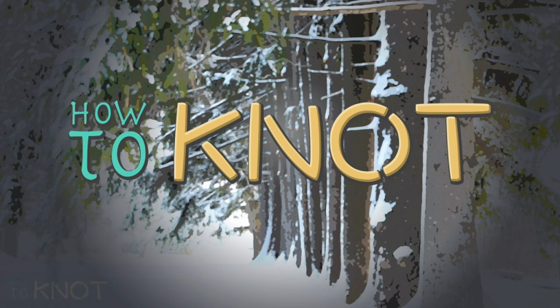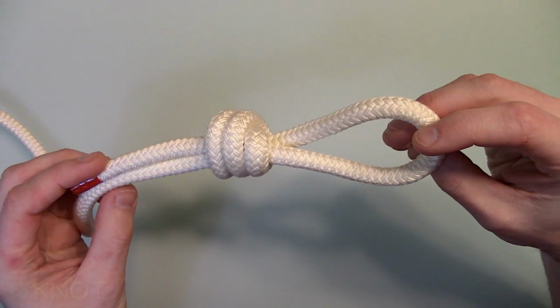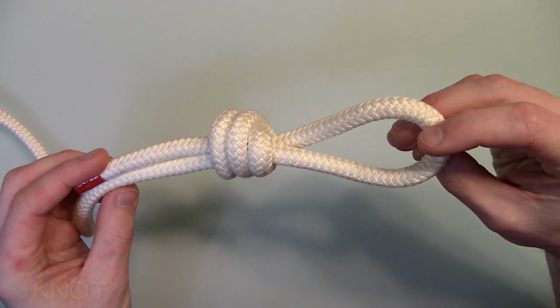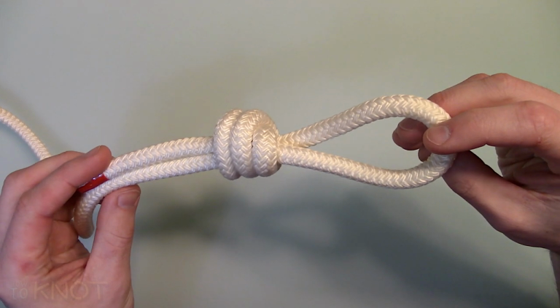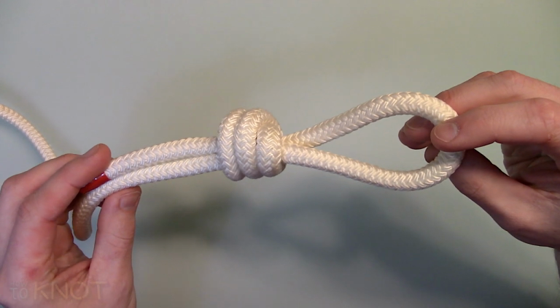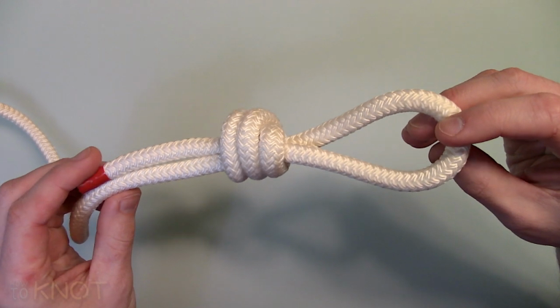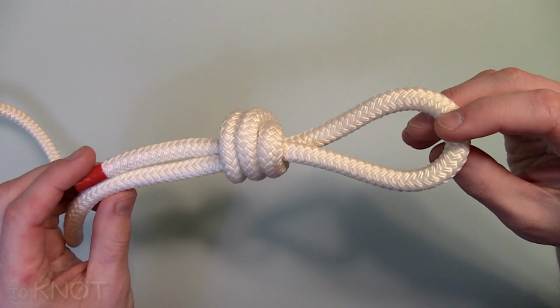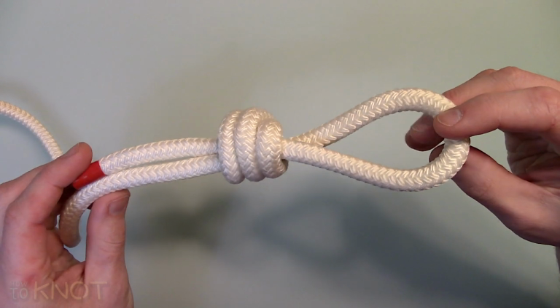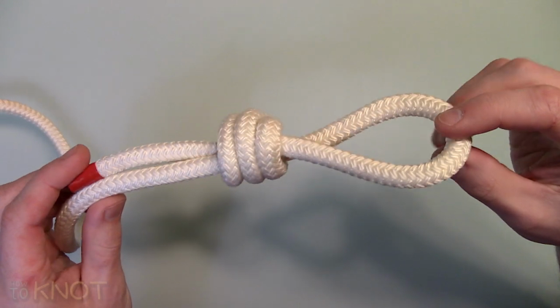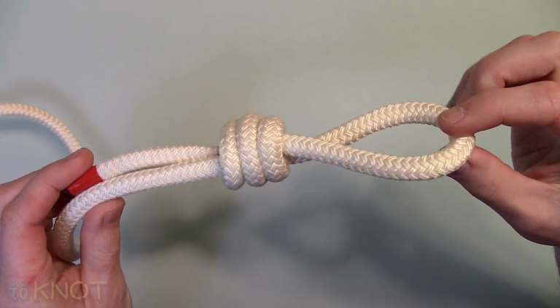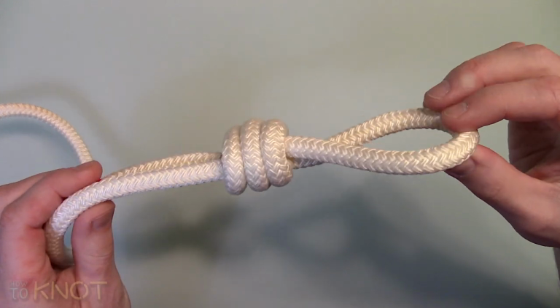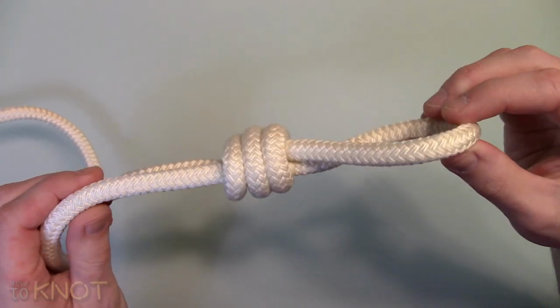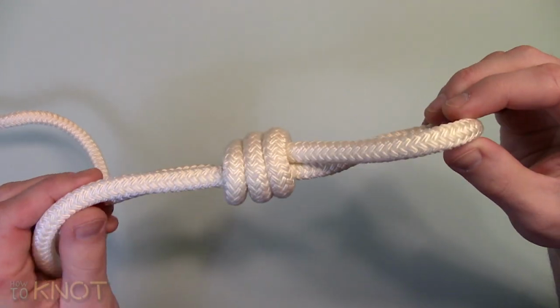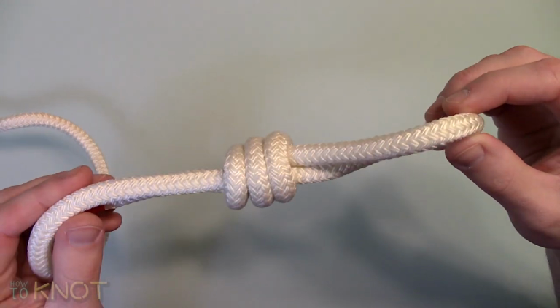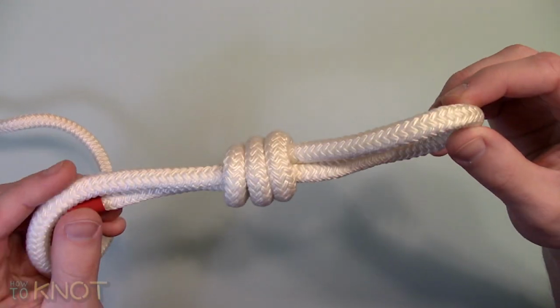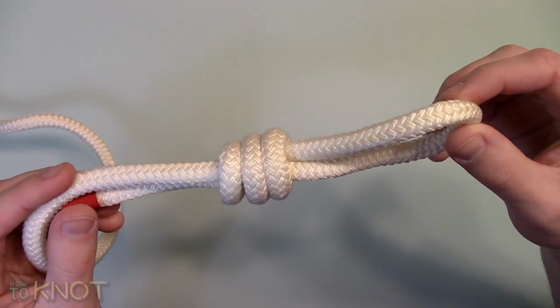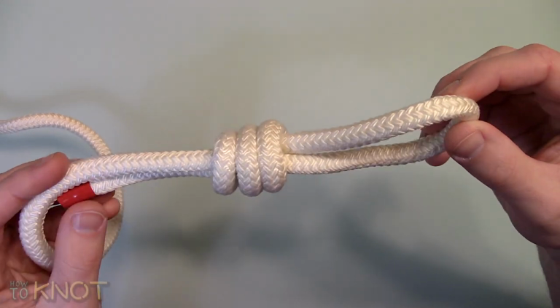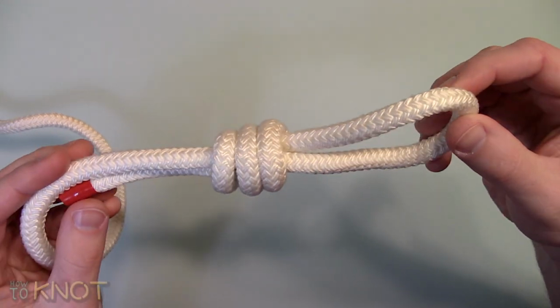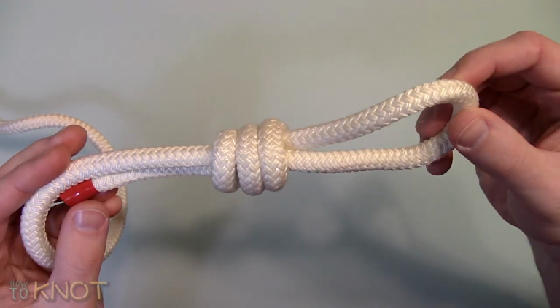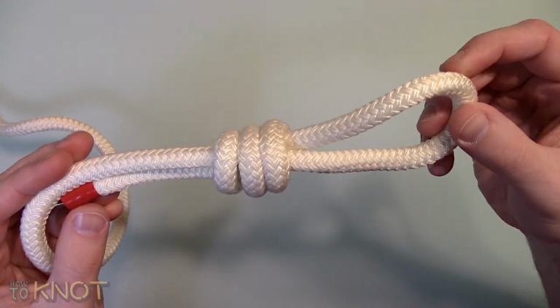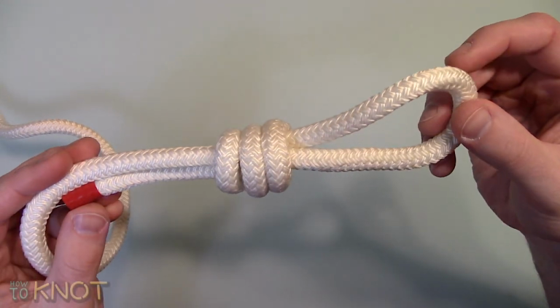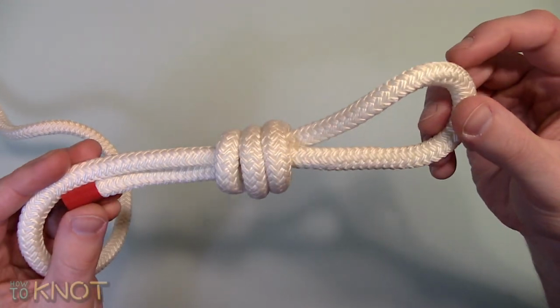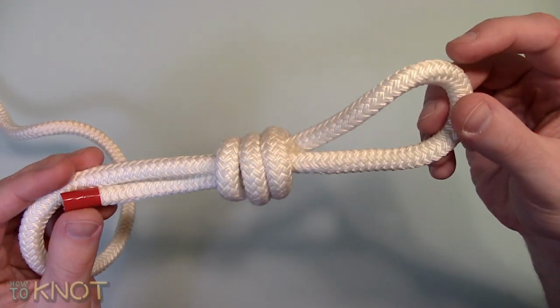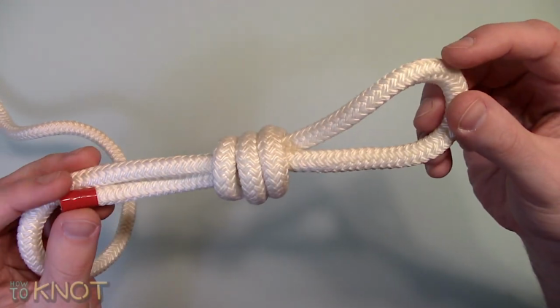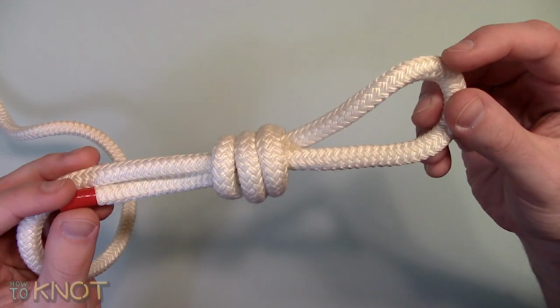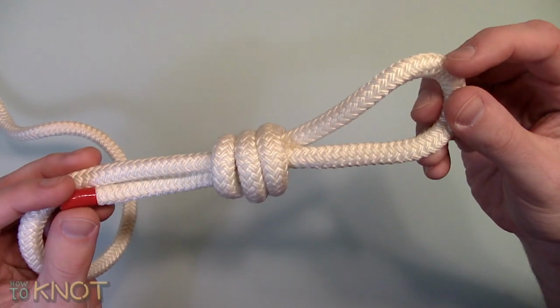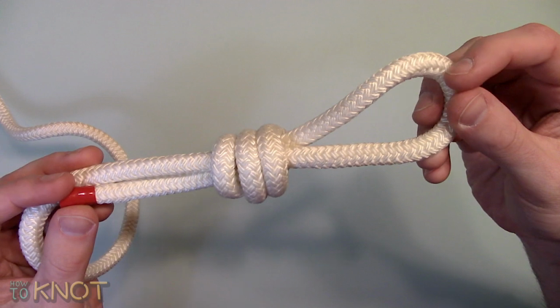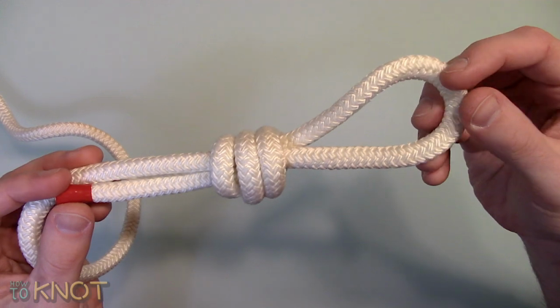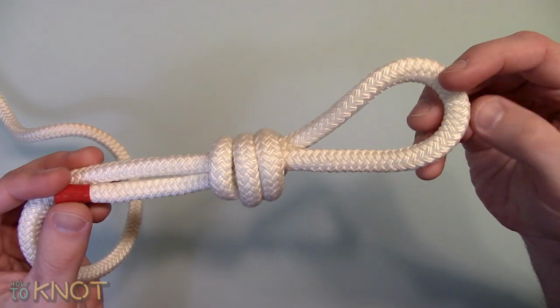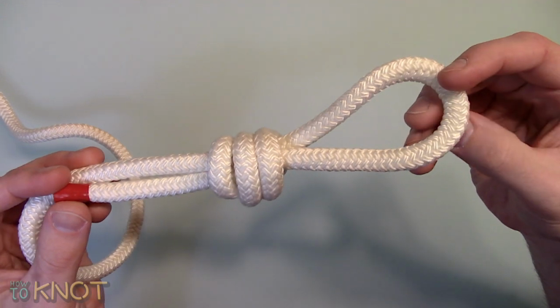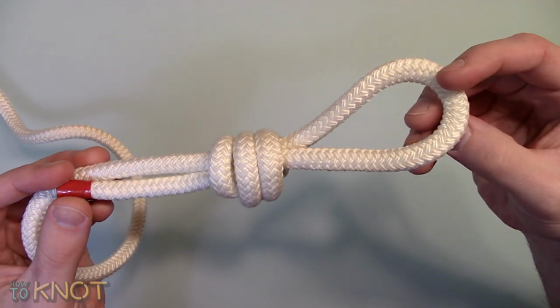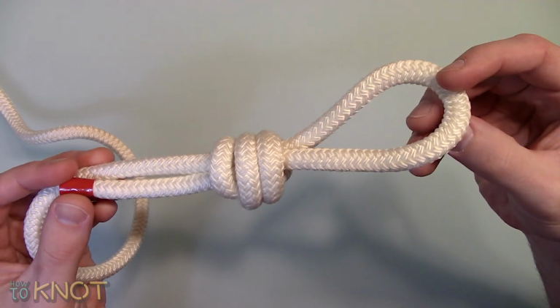Welcome to my channel How To Knot. In this video I'll be showing you how to tie a scaffold knot.